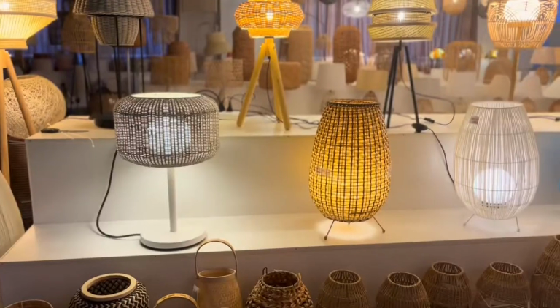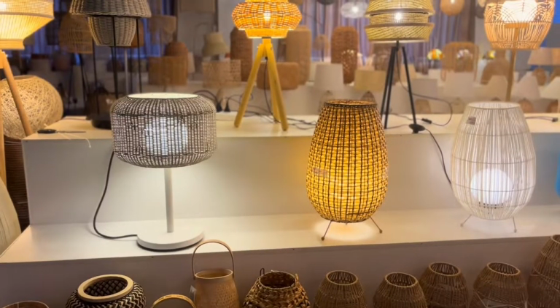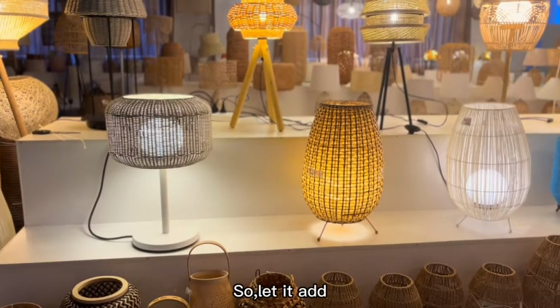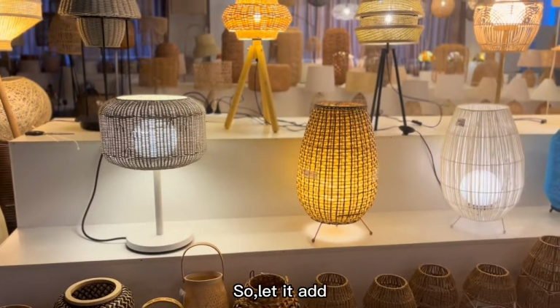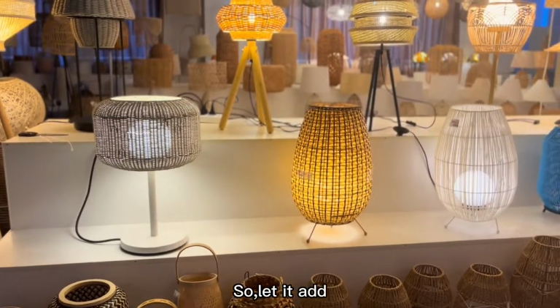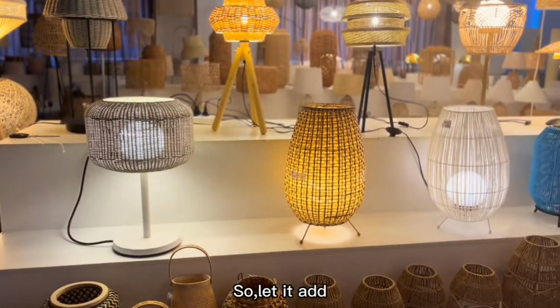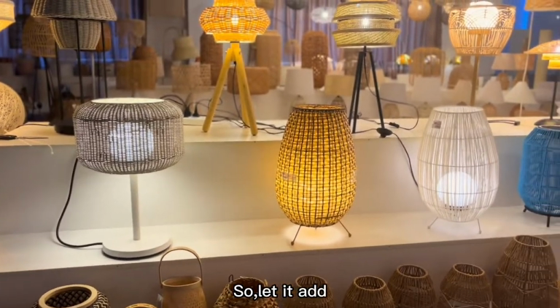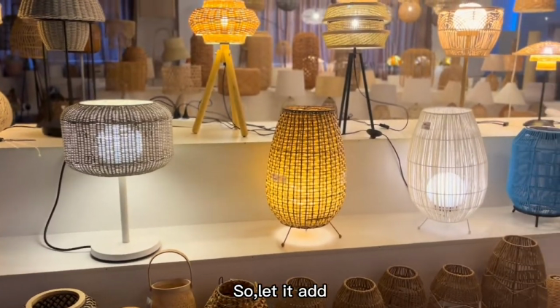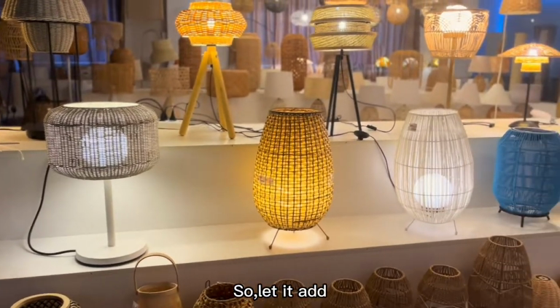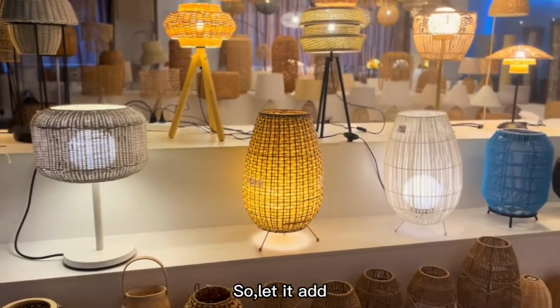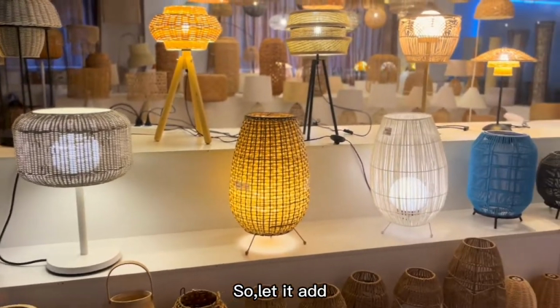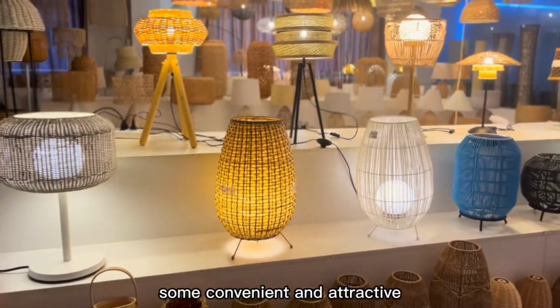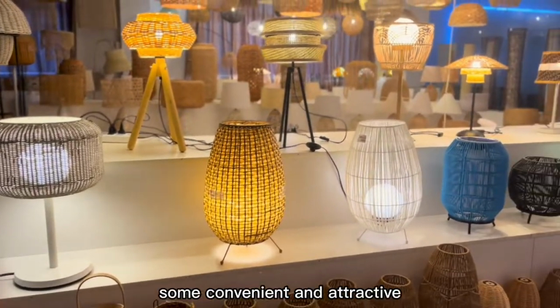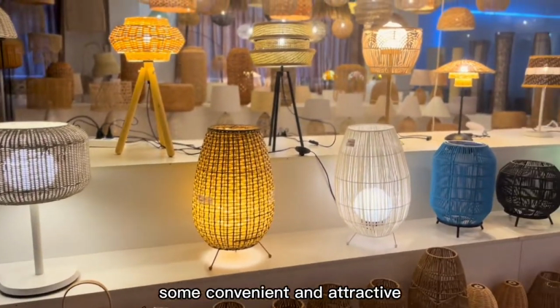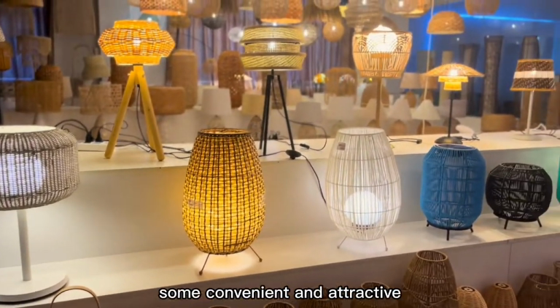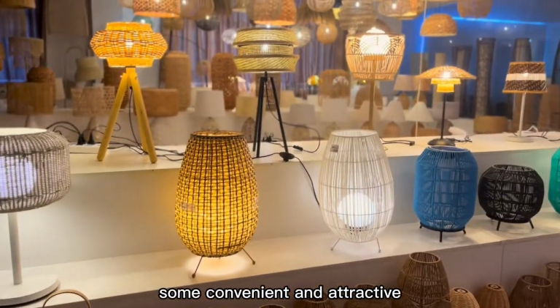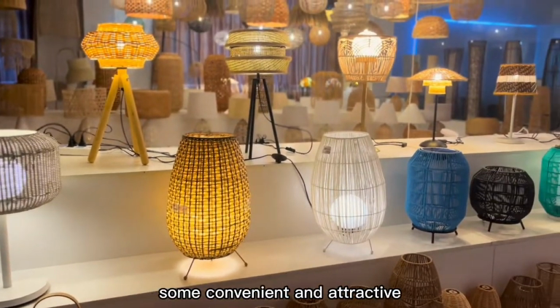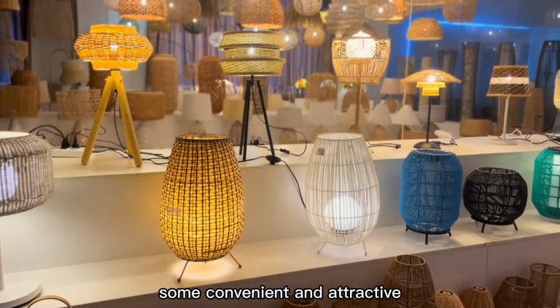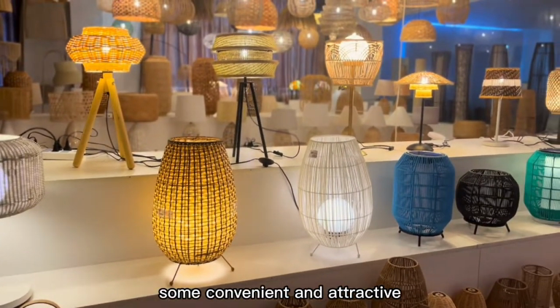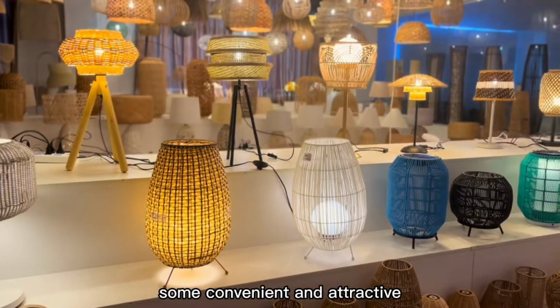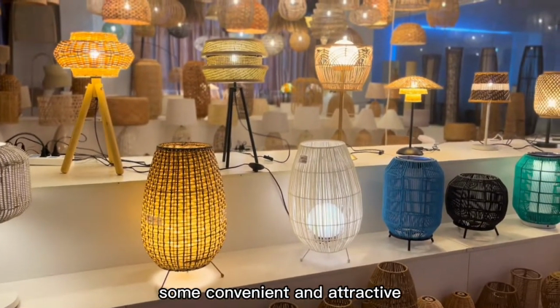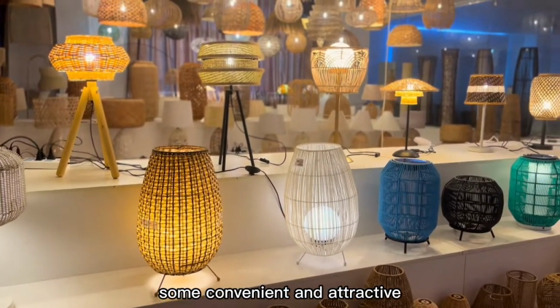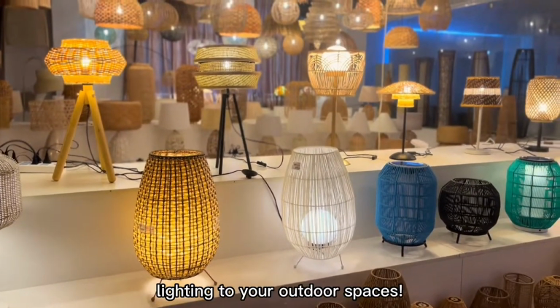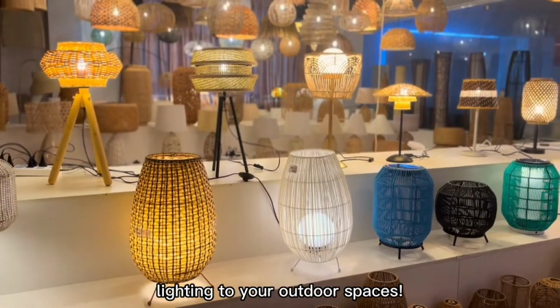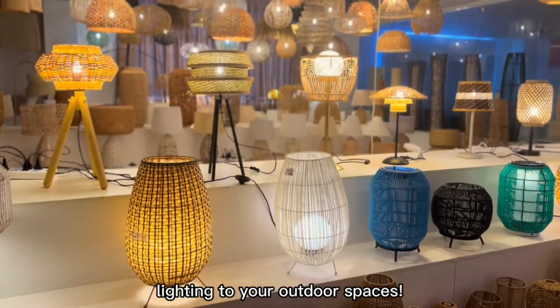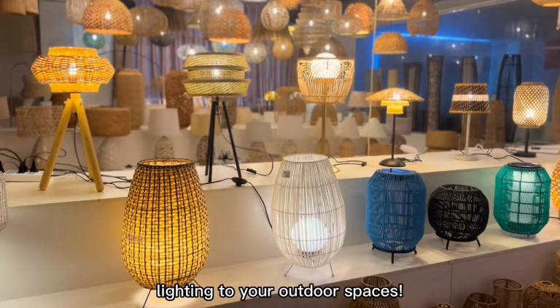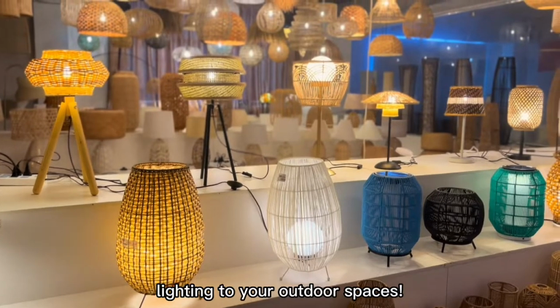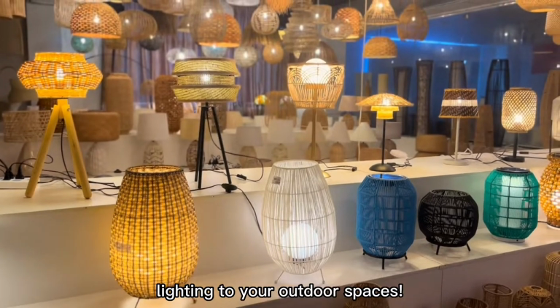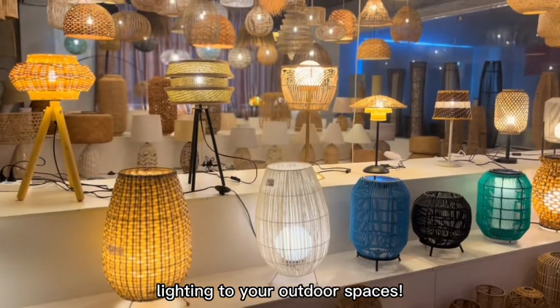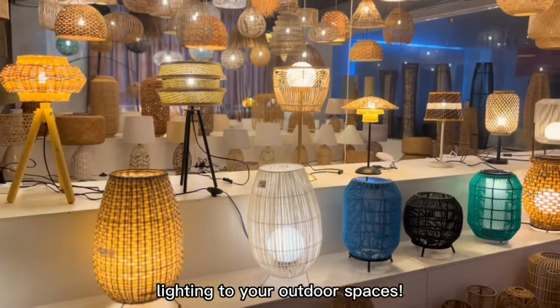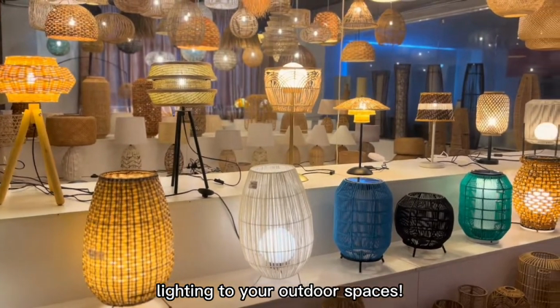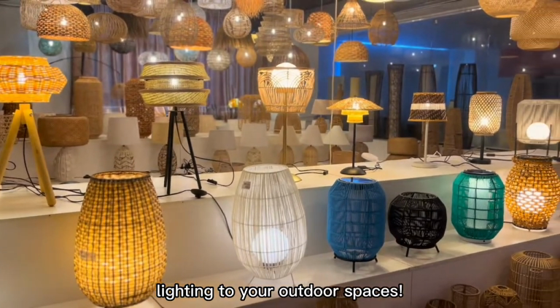So, let it add some convenient and attractive lighting to your outdoor spaces.